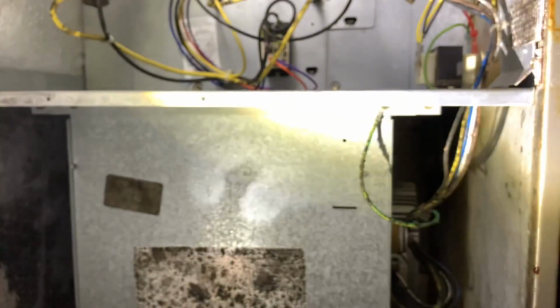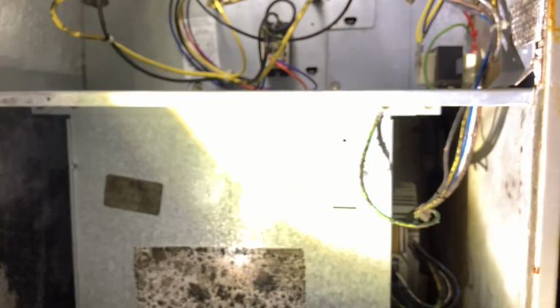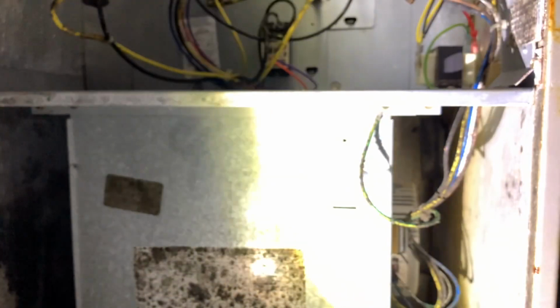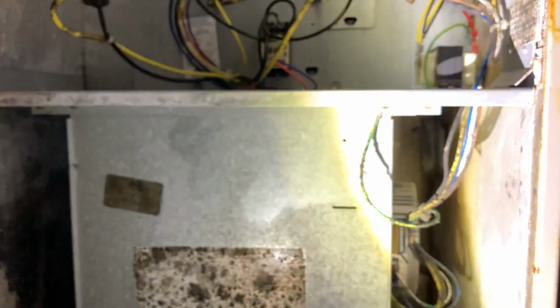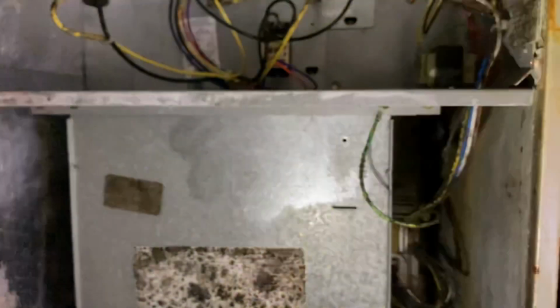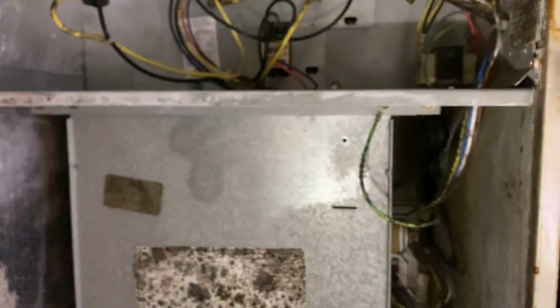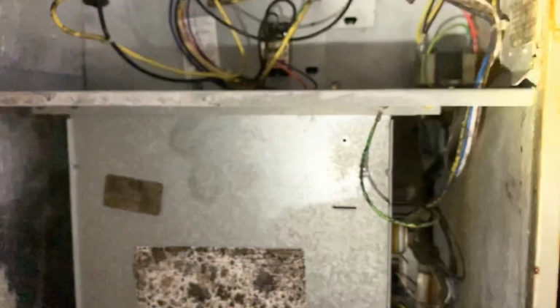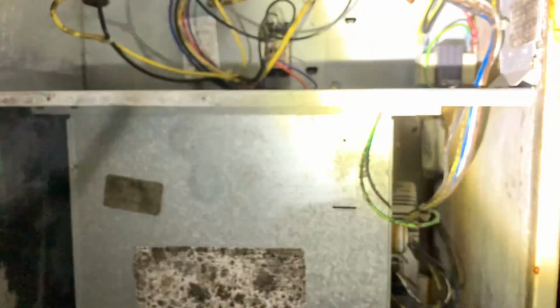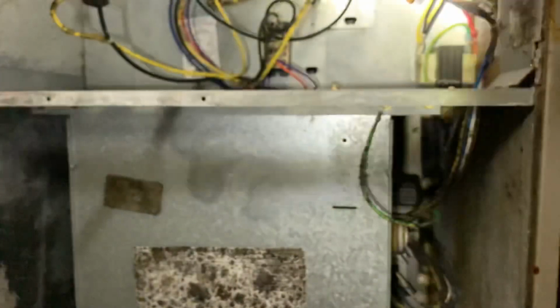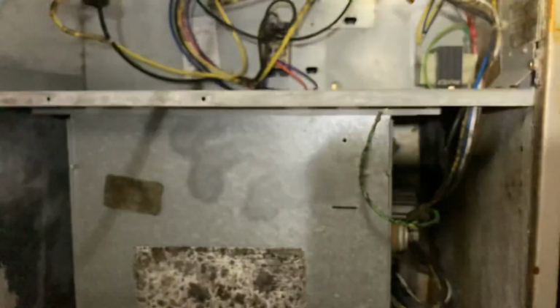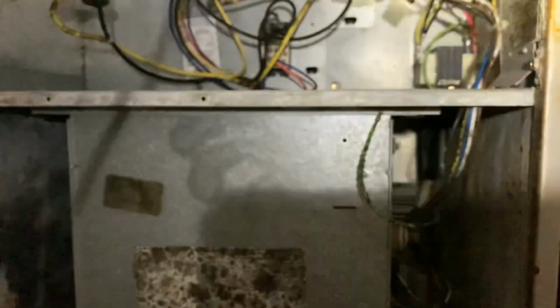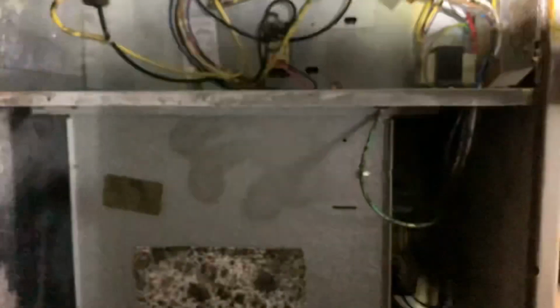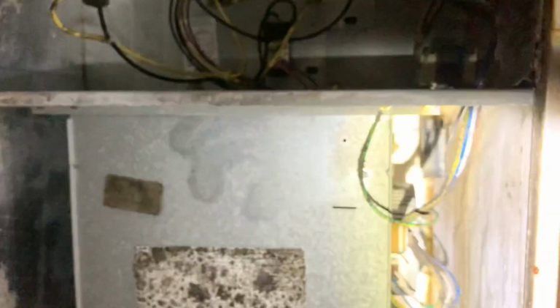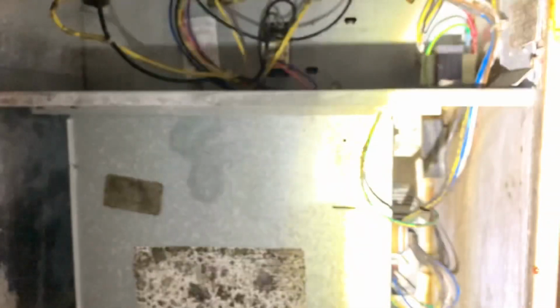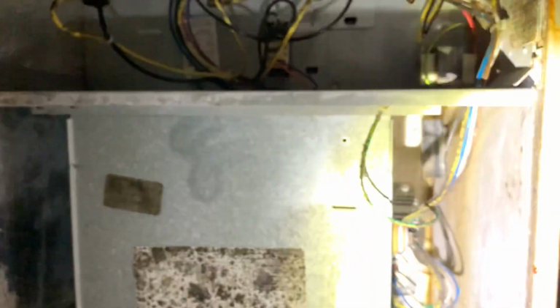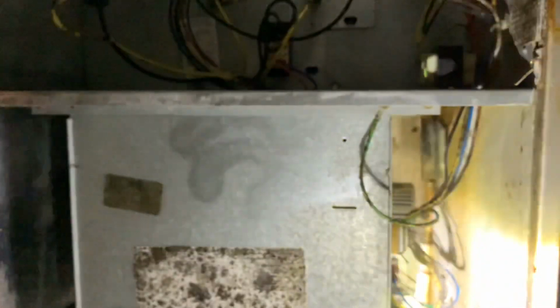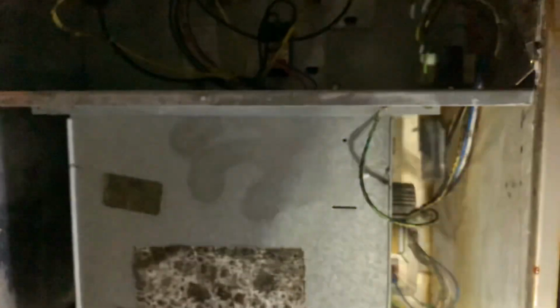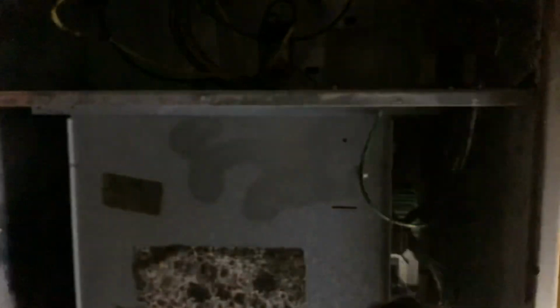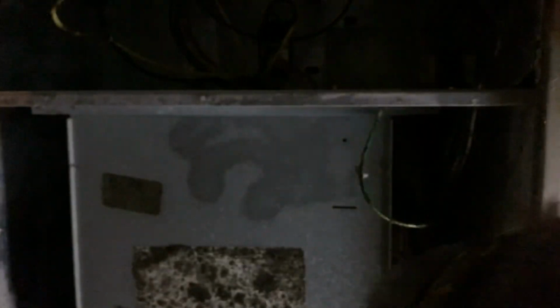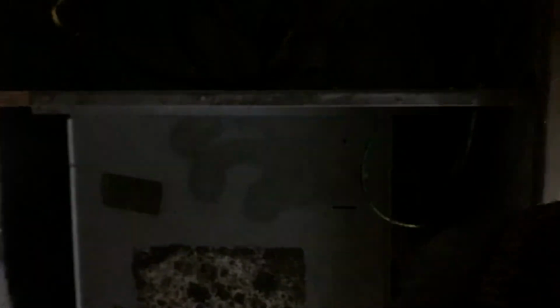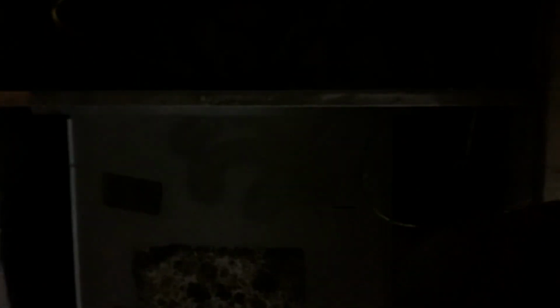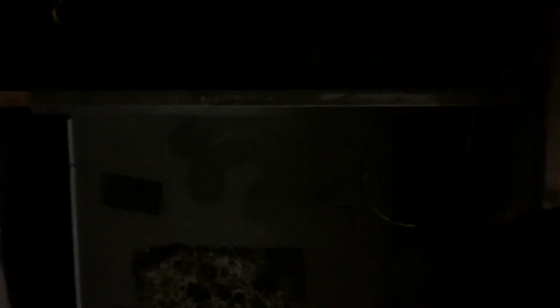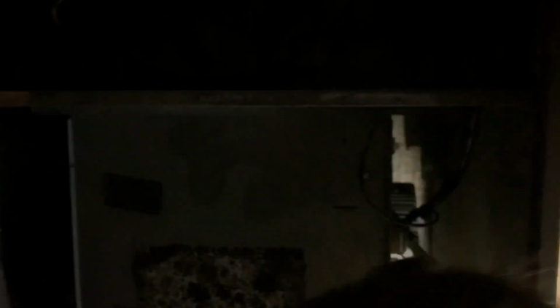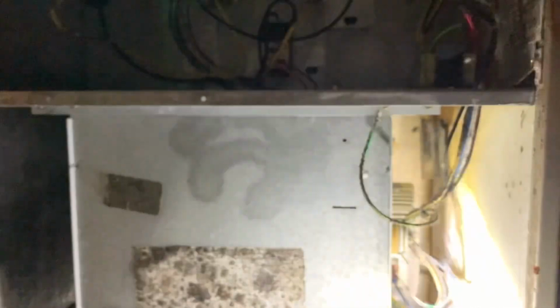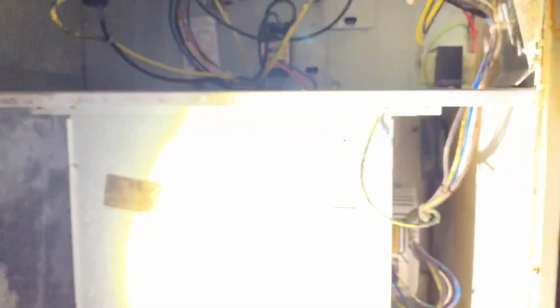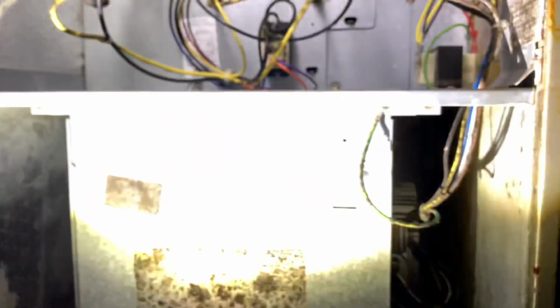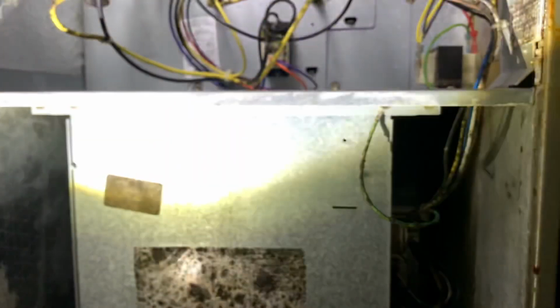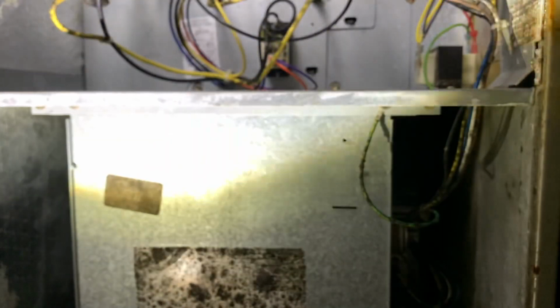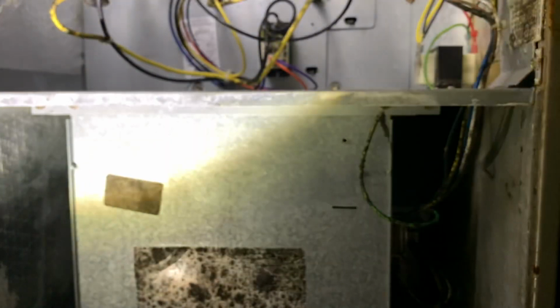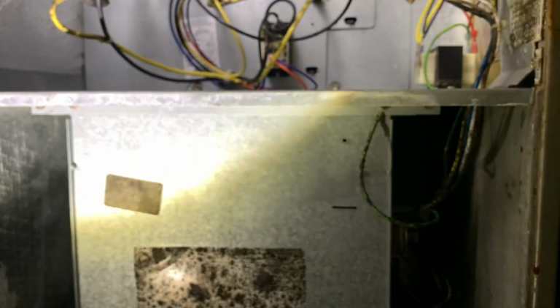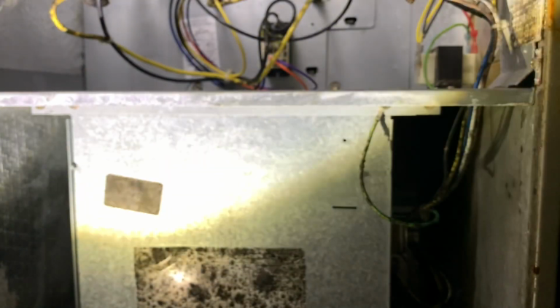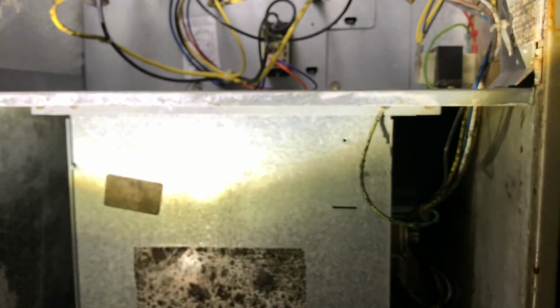I'm looking for a disconnect. I do not see one.